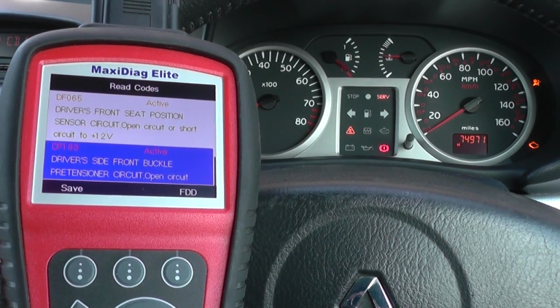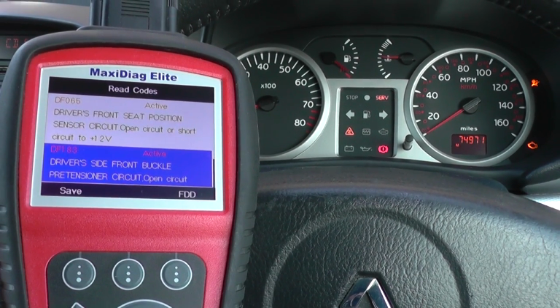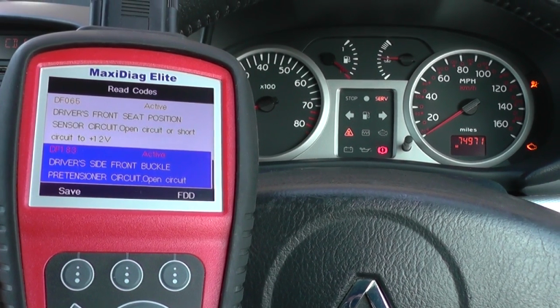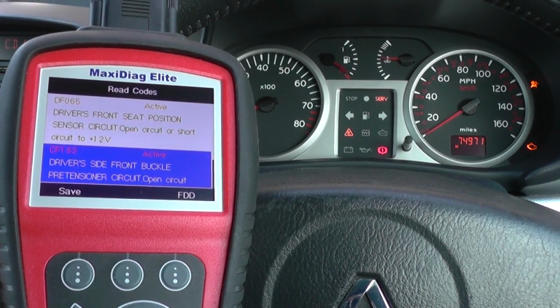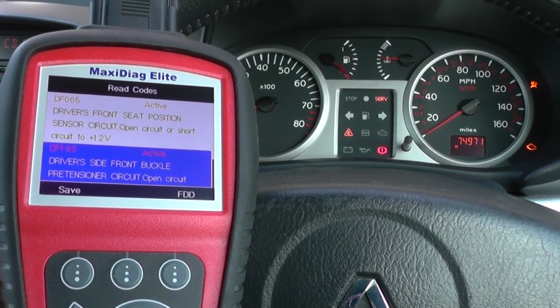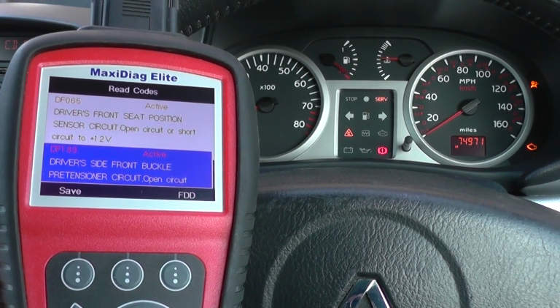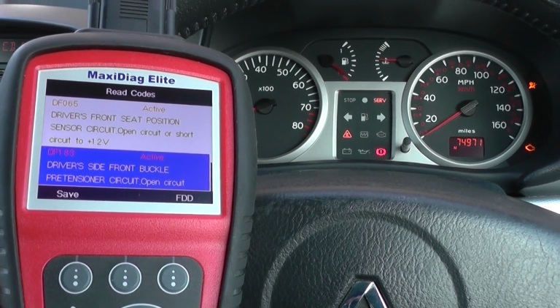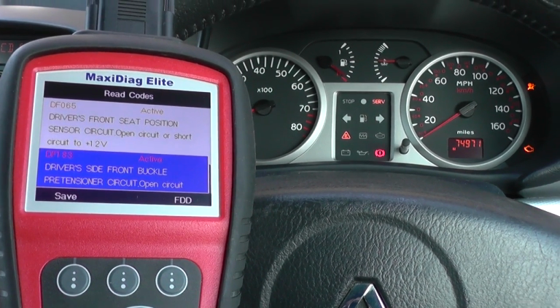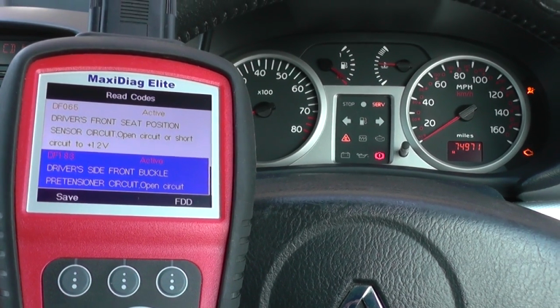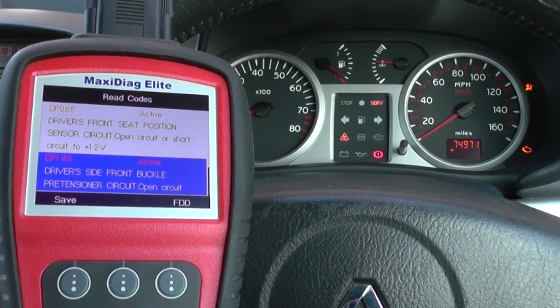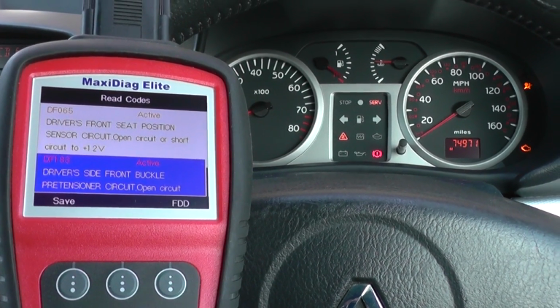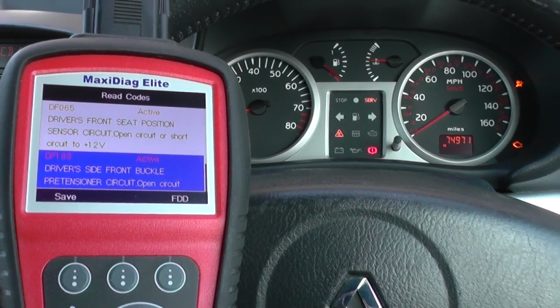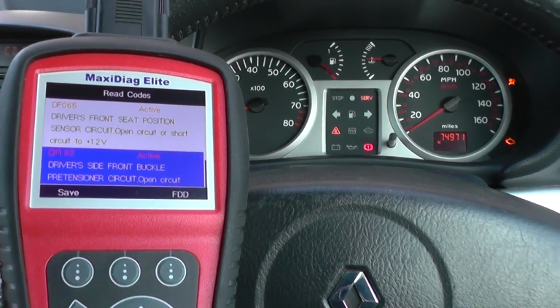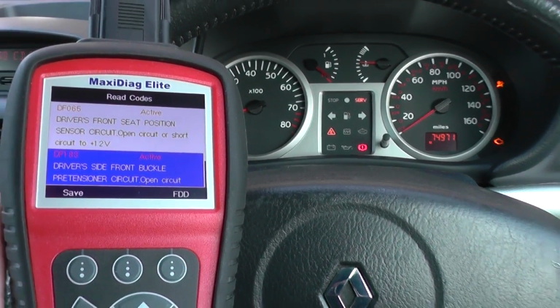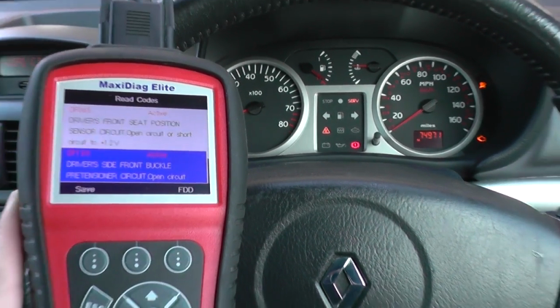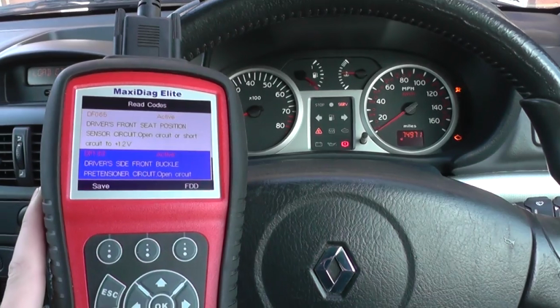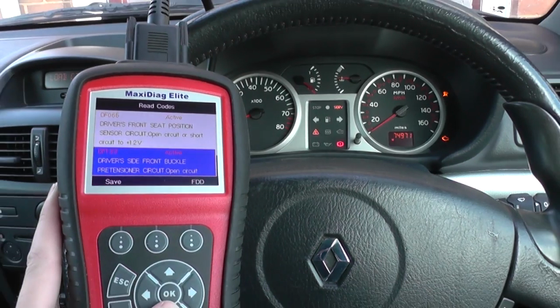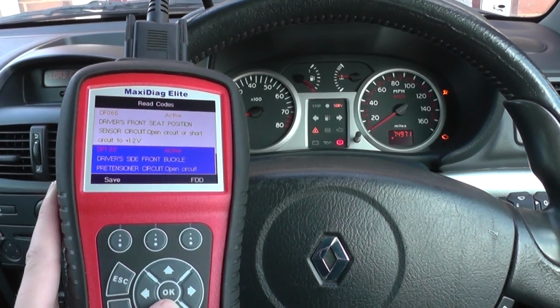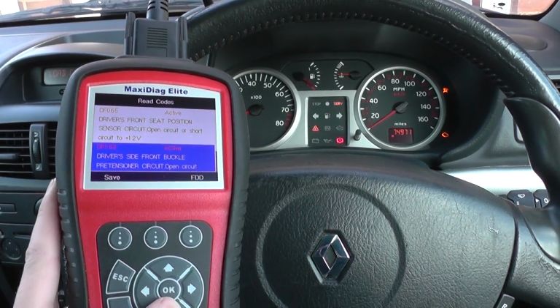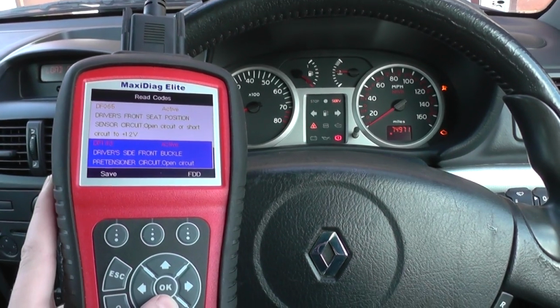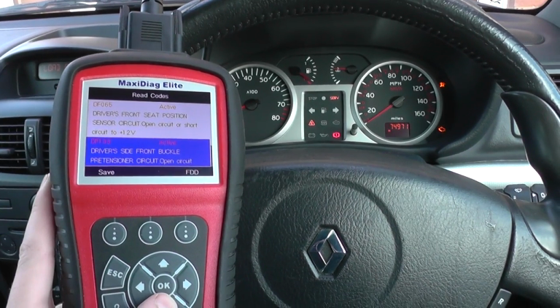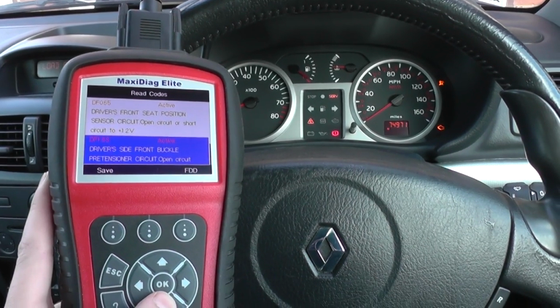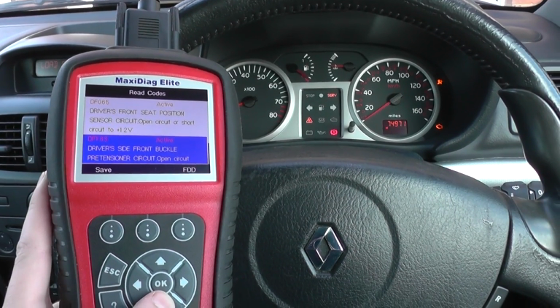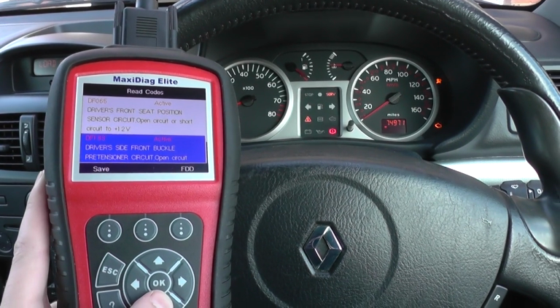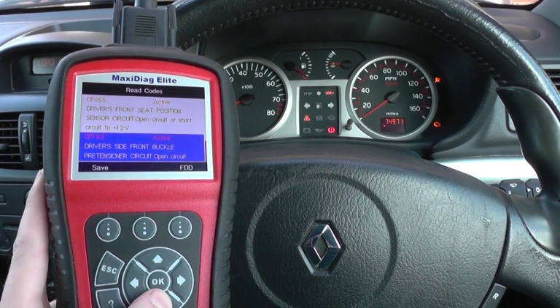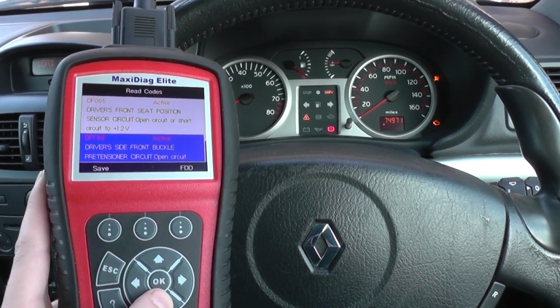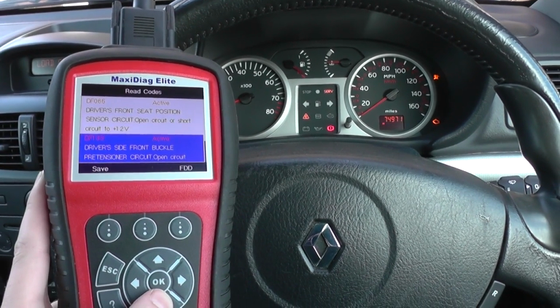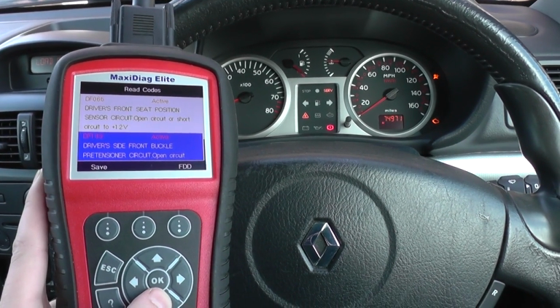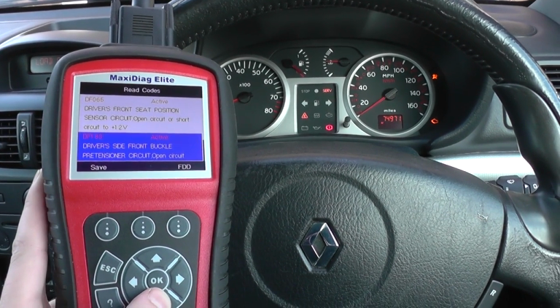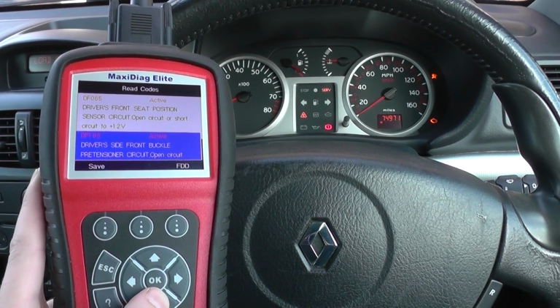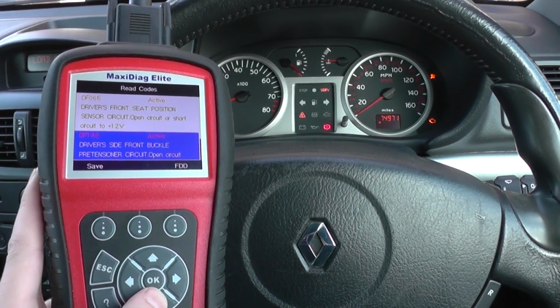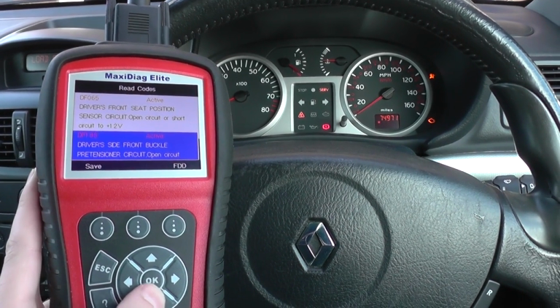This is the Autel MD704 and it is available just by clicking the link directly below this video. Thanks very much for watching.